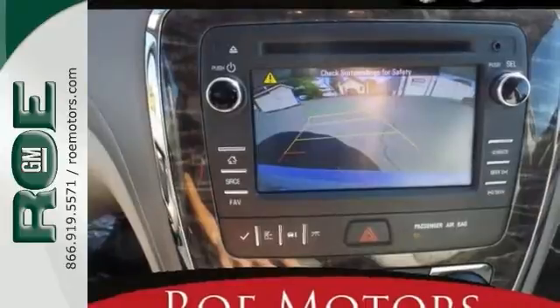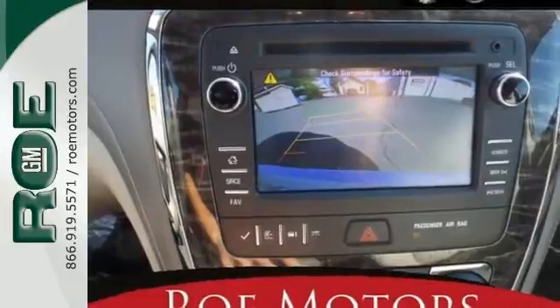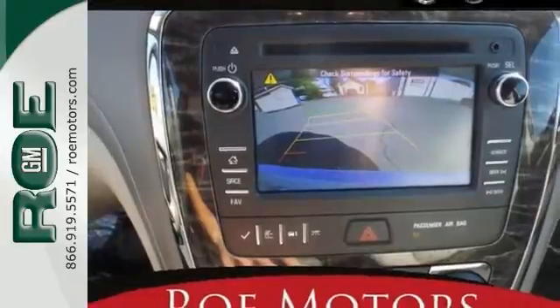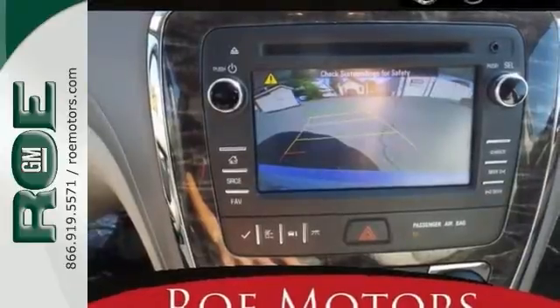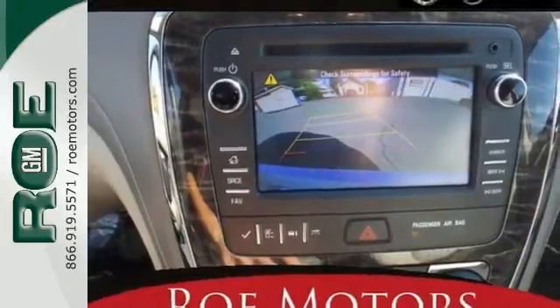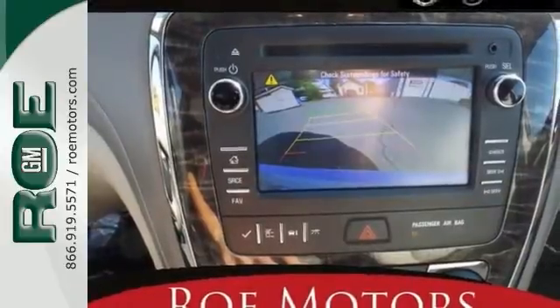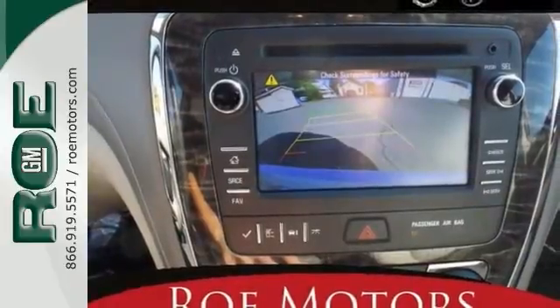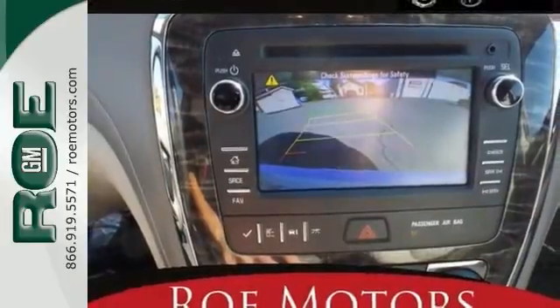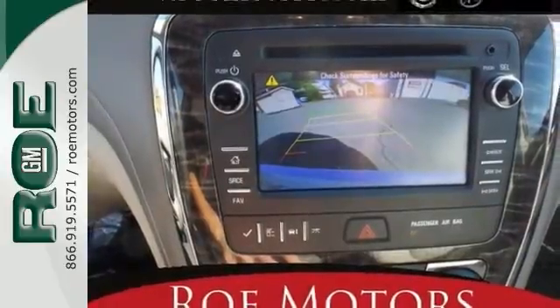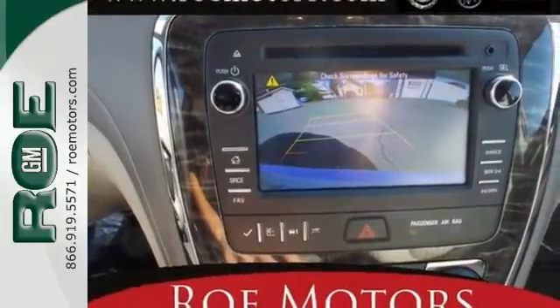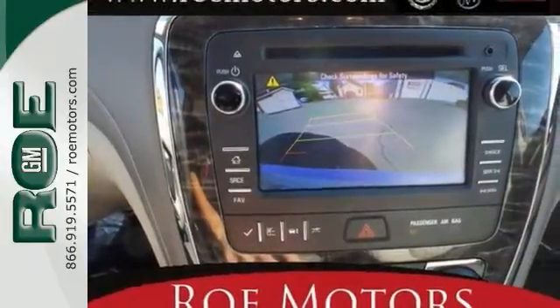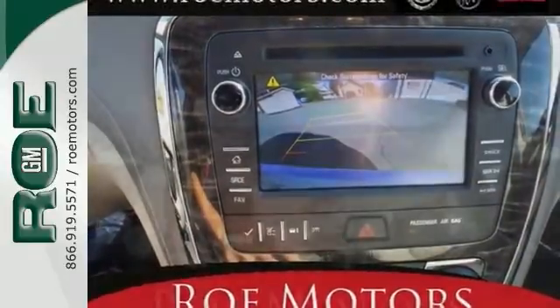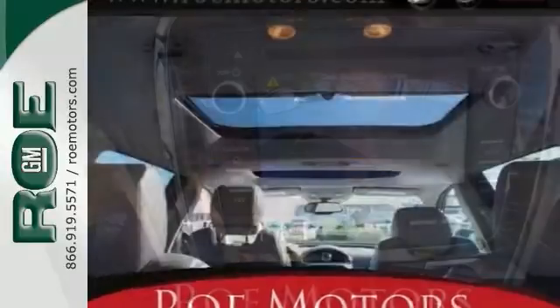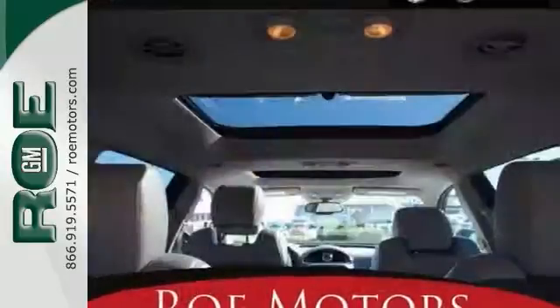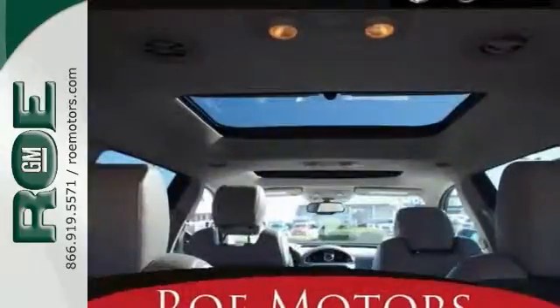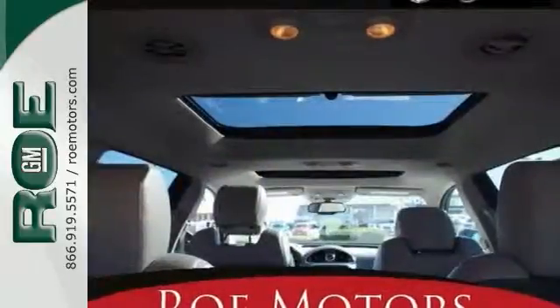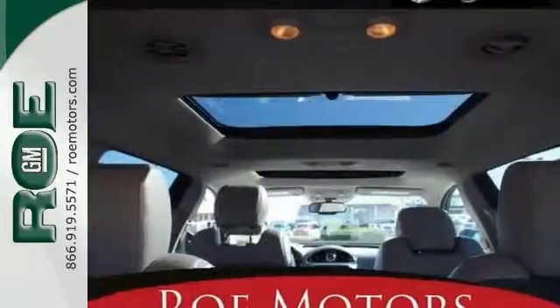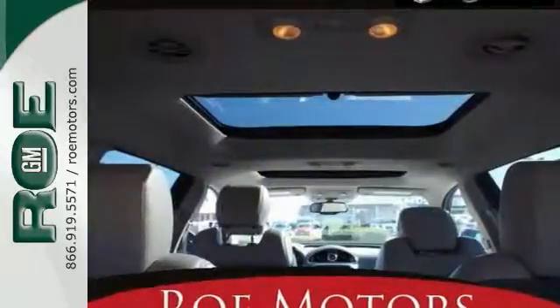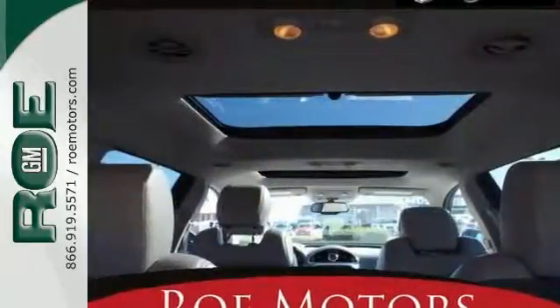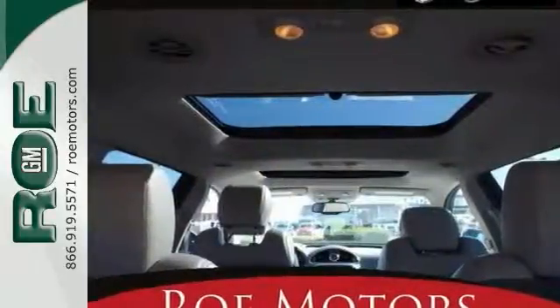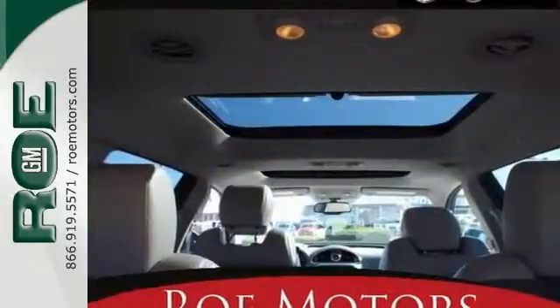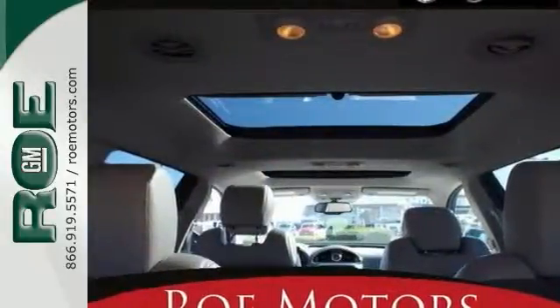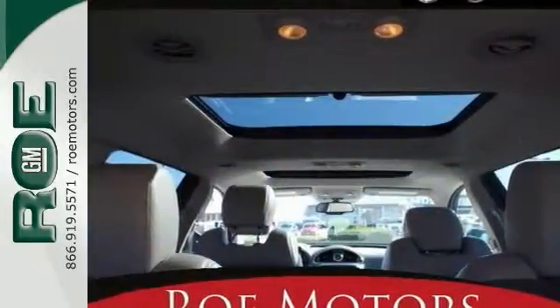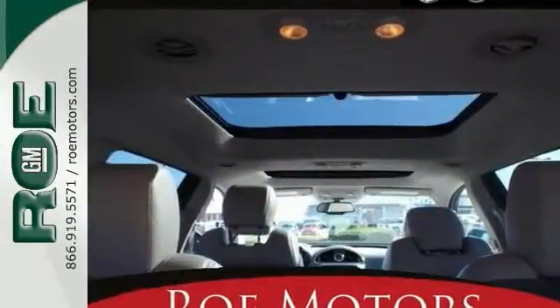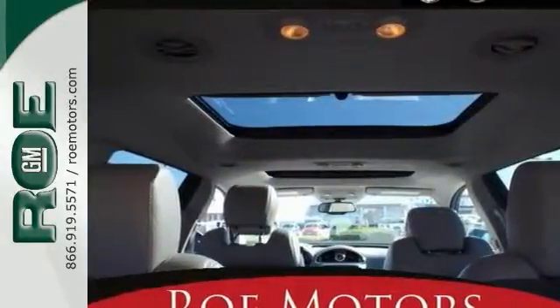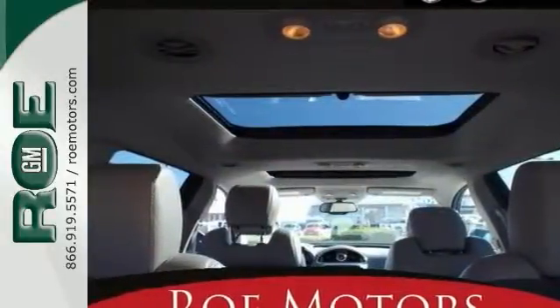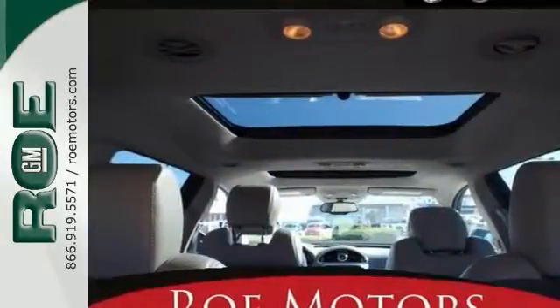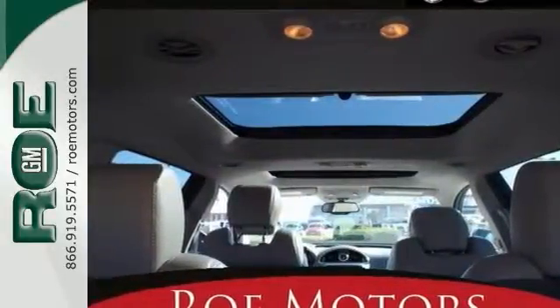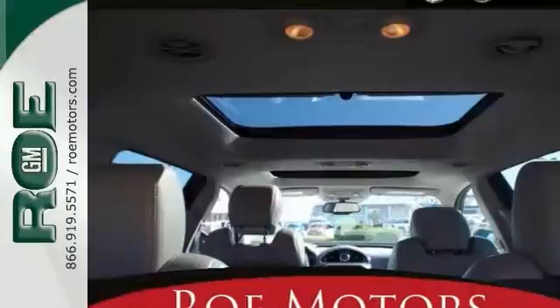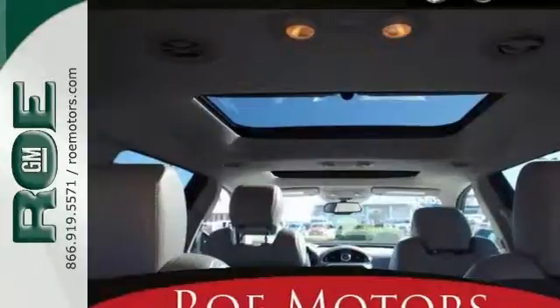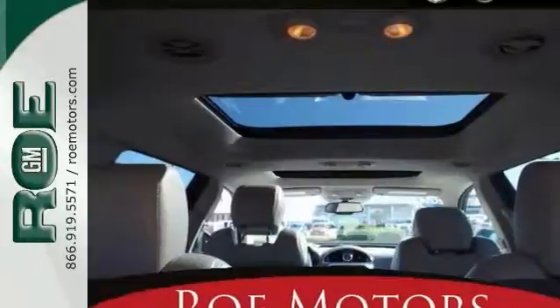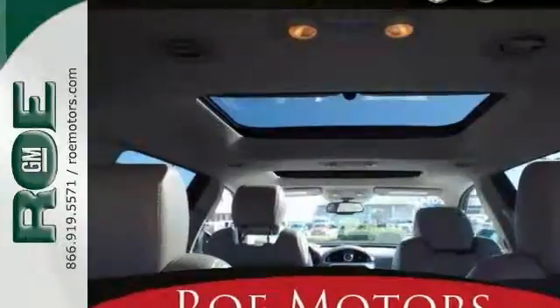Add to that, it has all-wheel drive, and that'll take care of you when the weather gets bad.